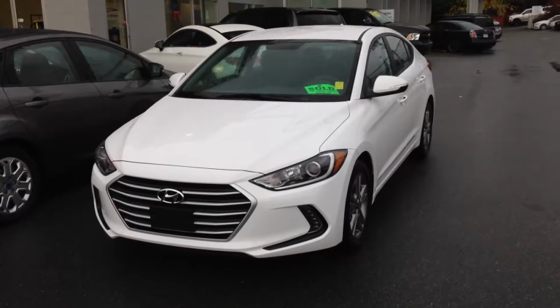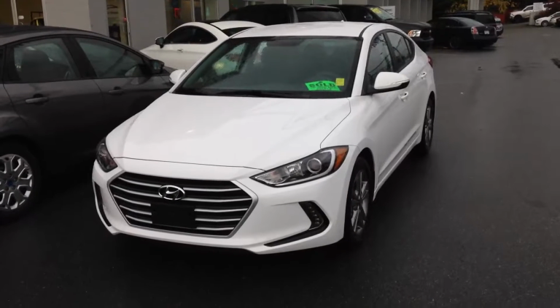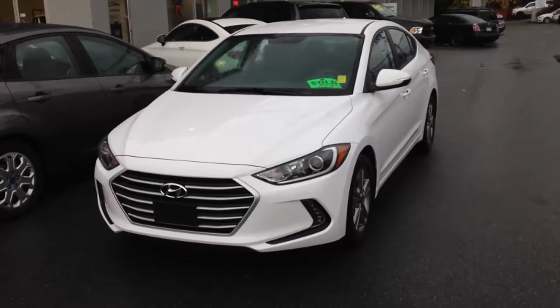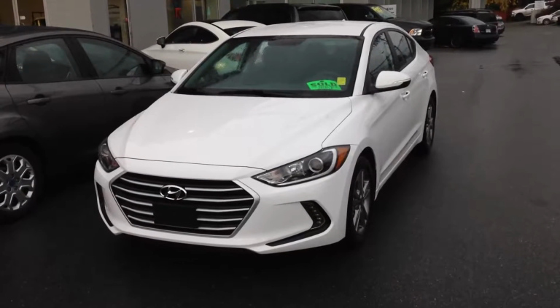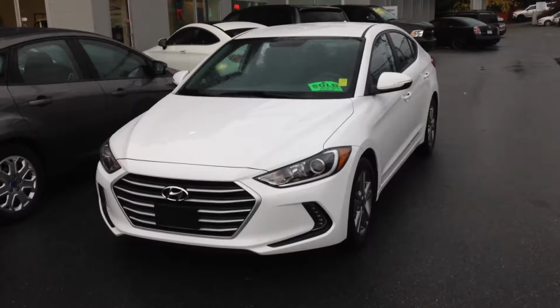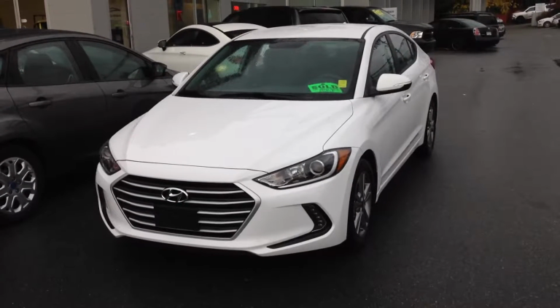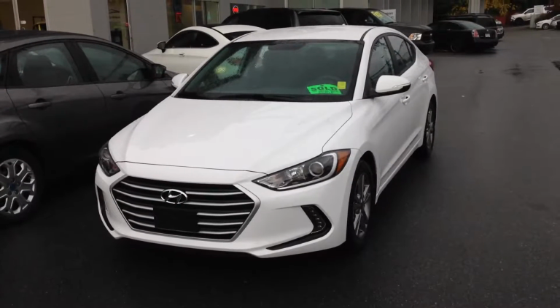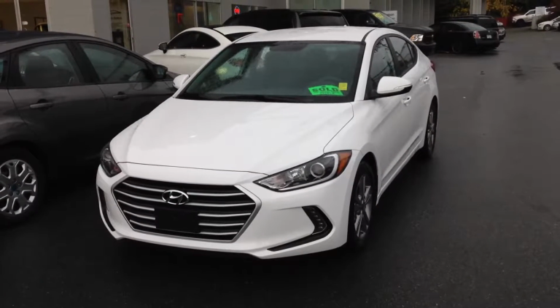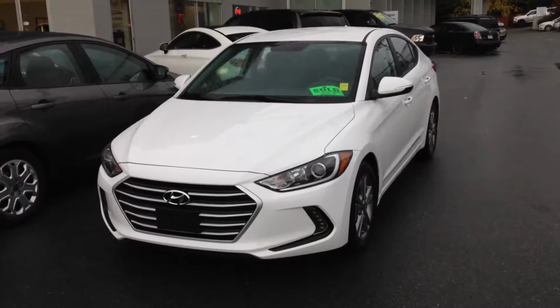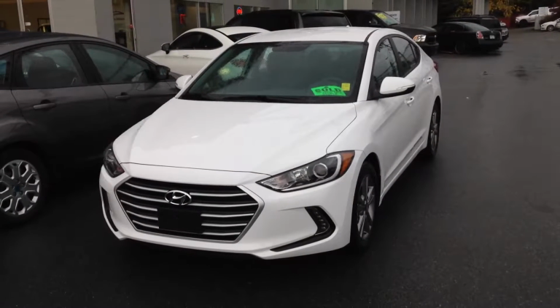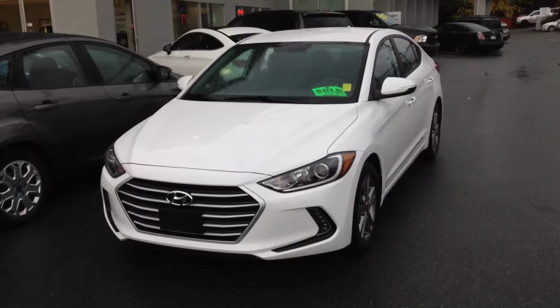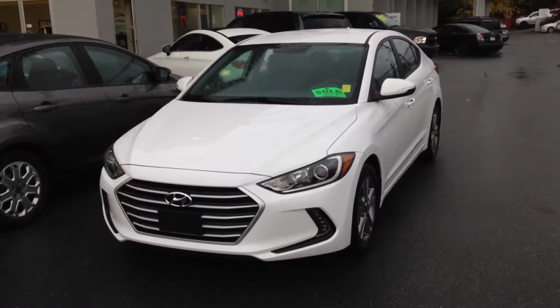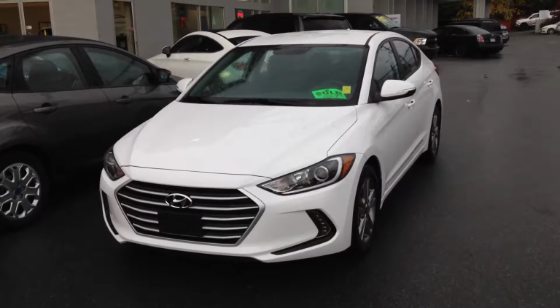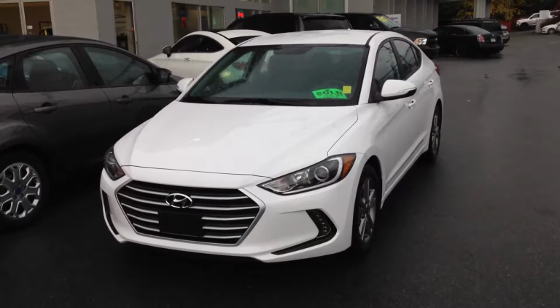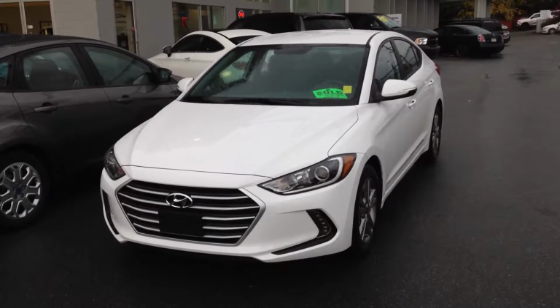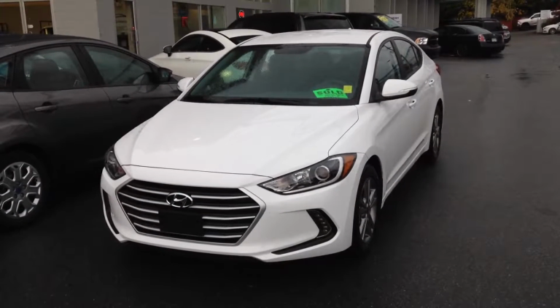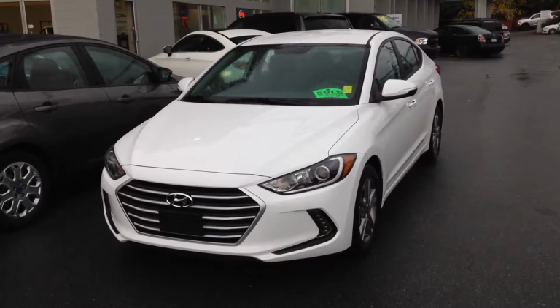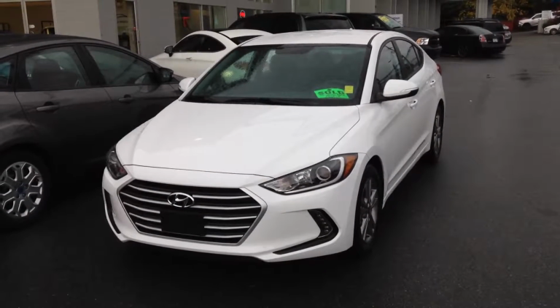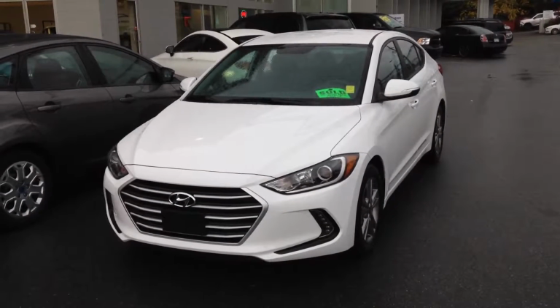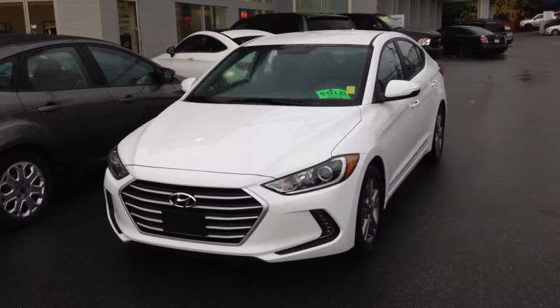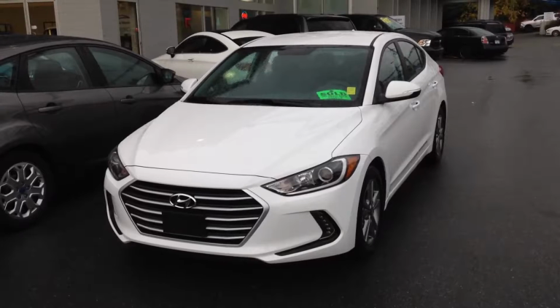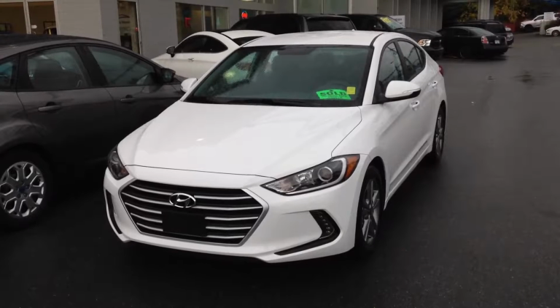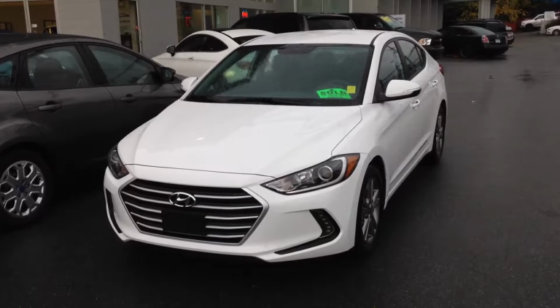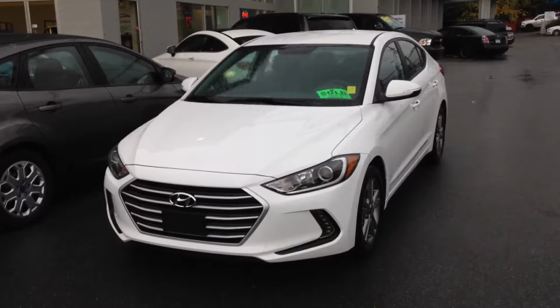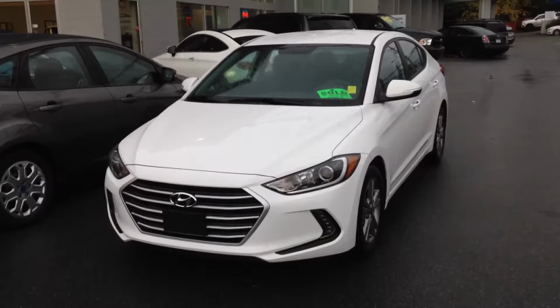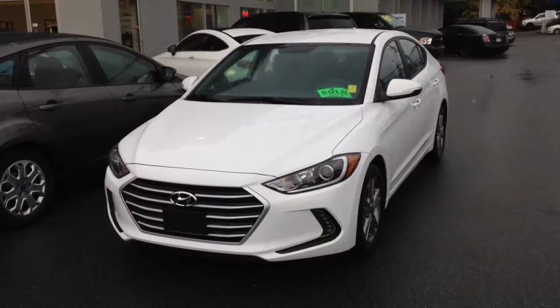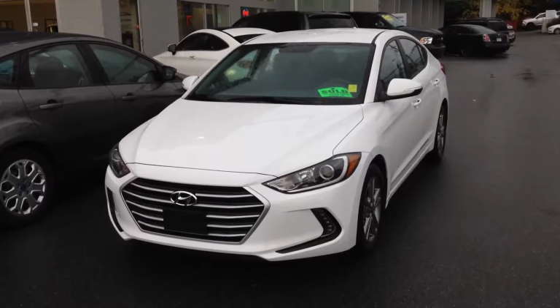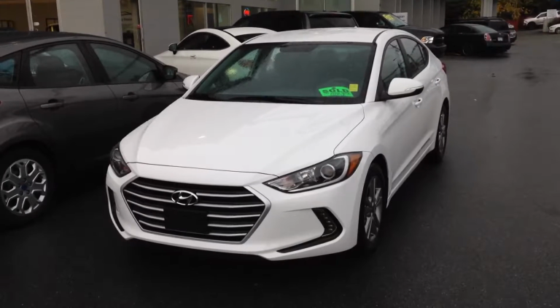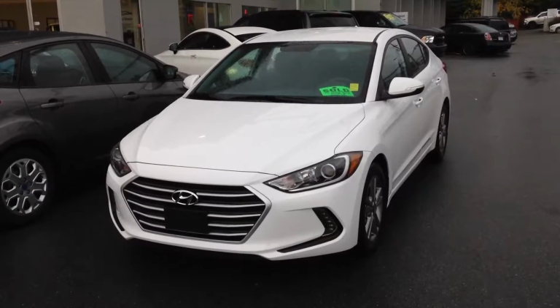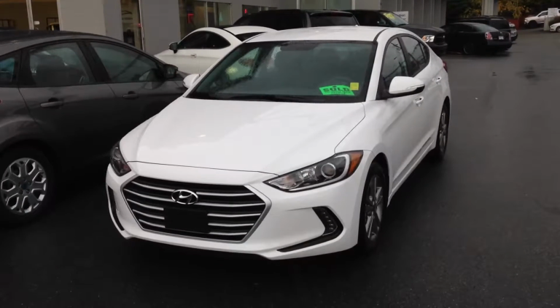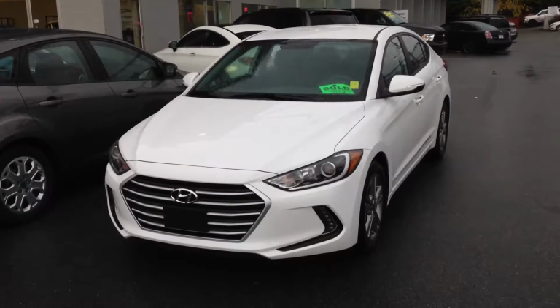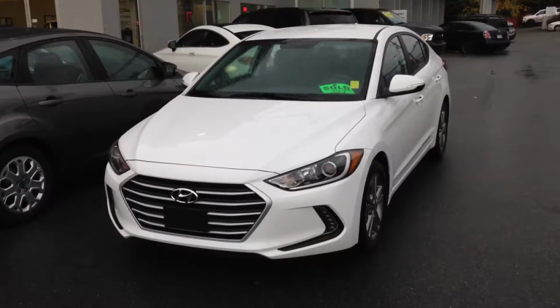Hi Barry, this is Rich from DriveCo. Here's the short video on the 2018 Elantra that I promised you.